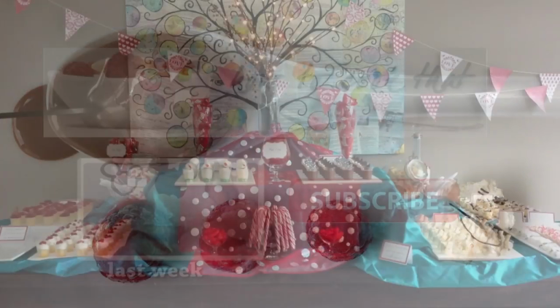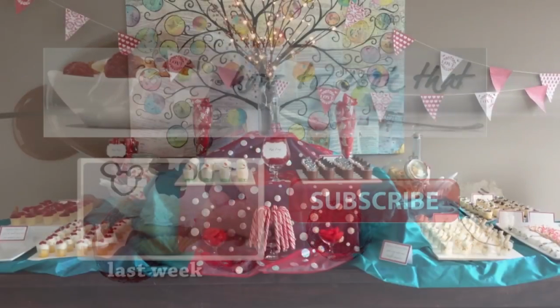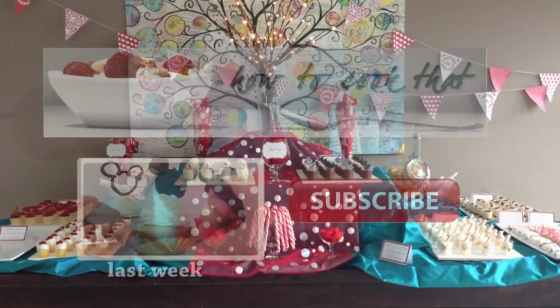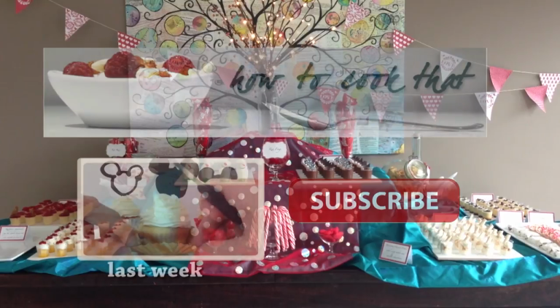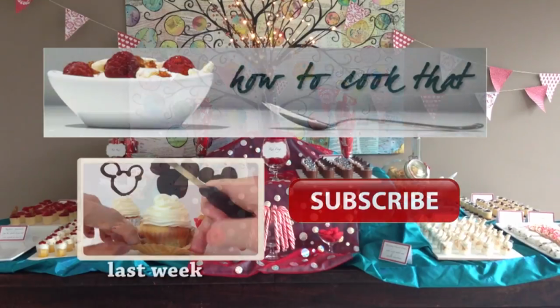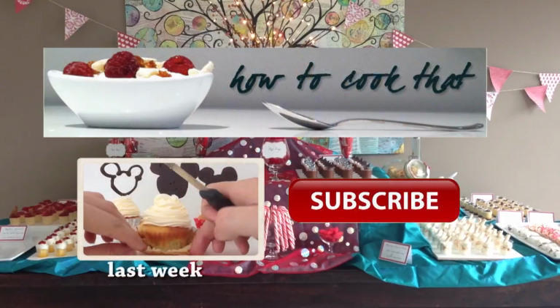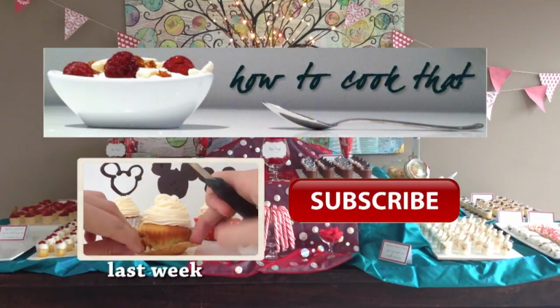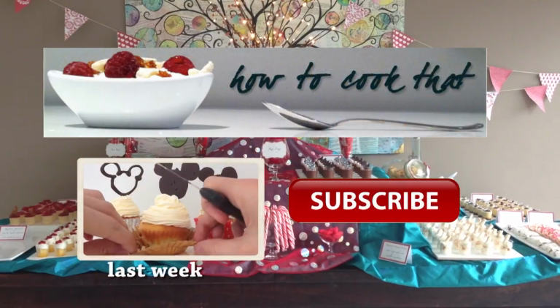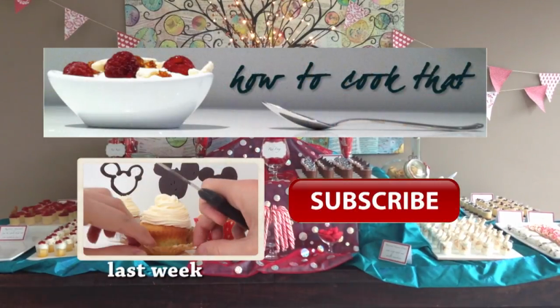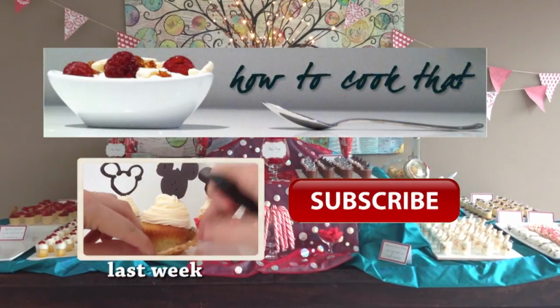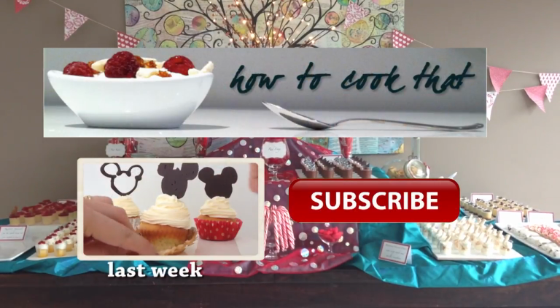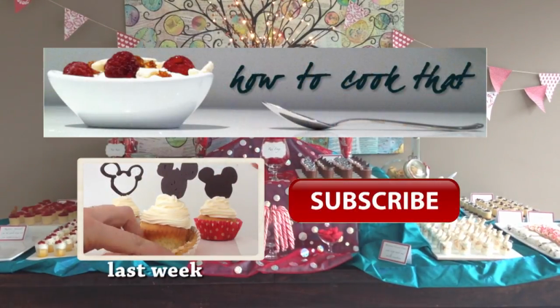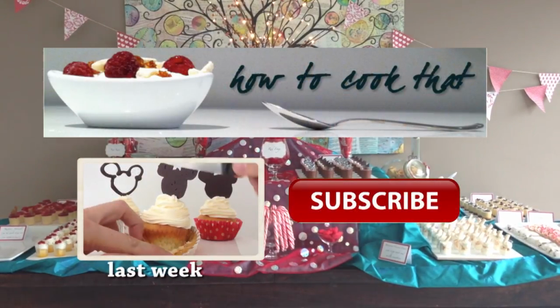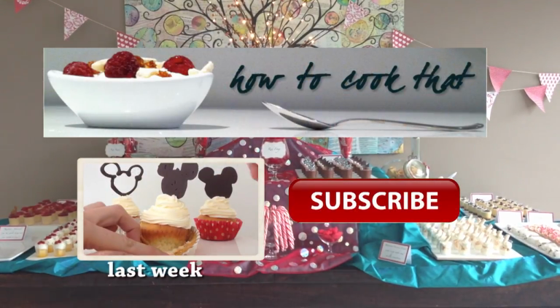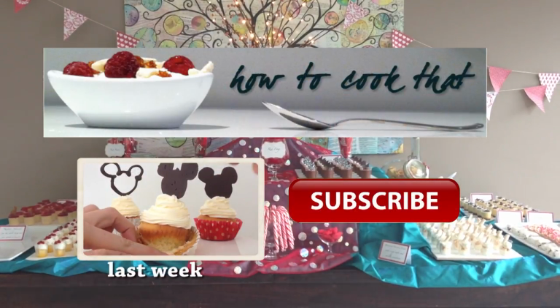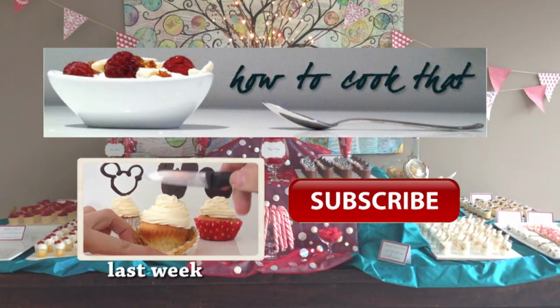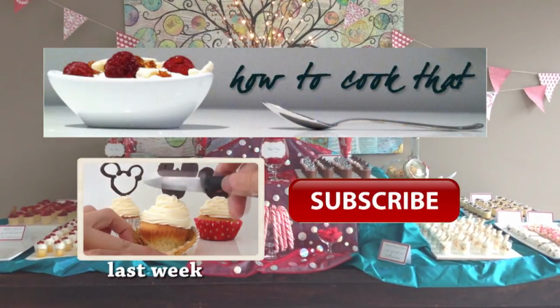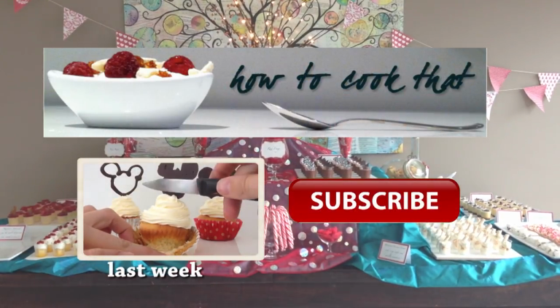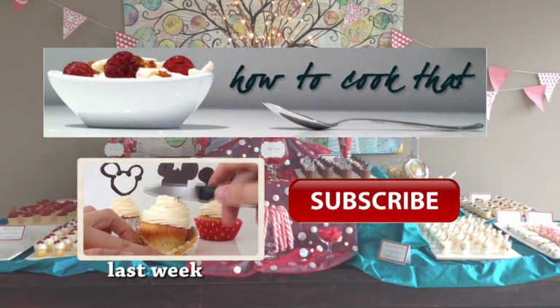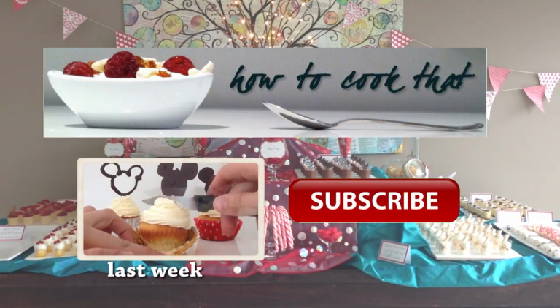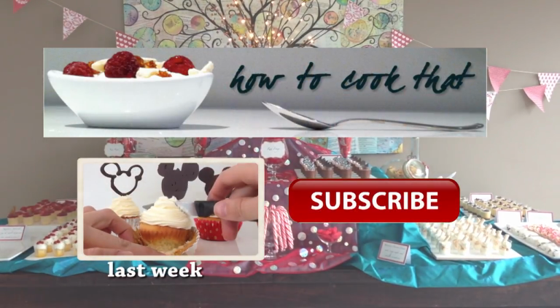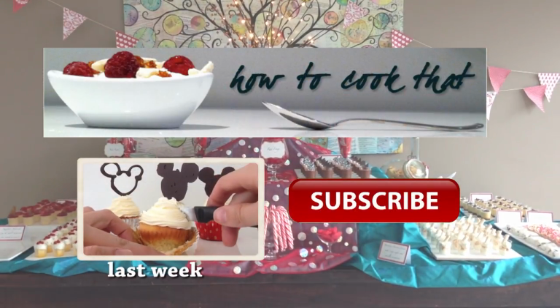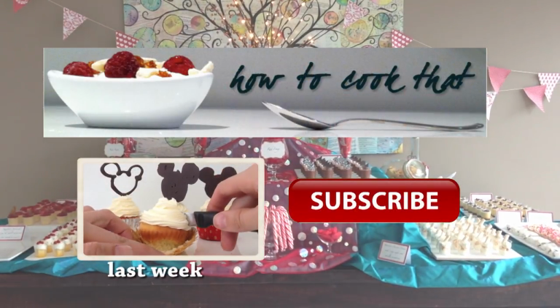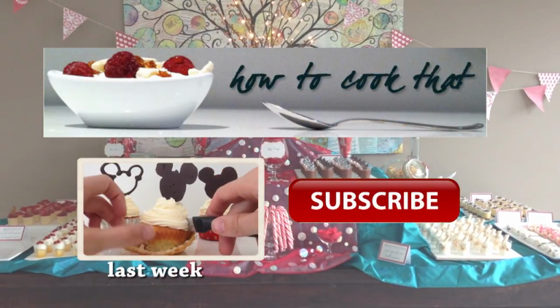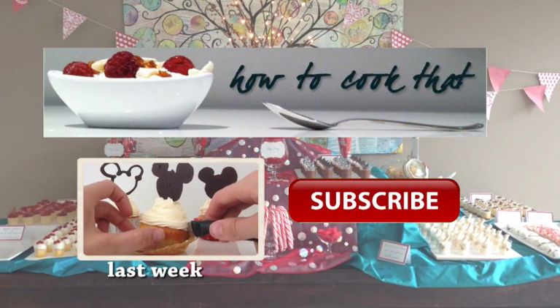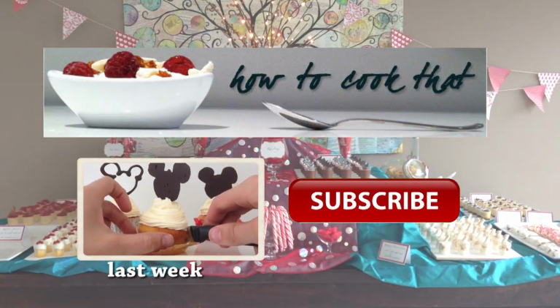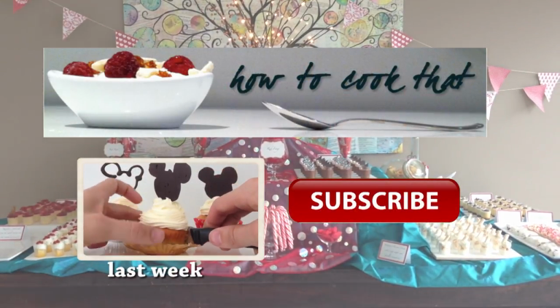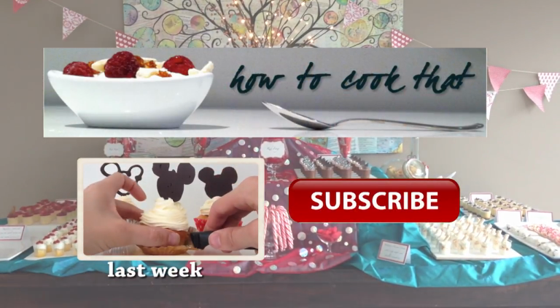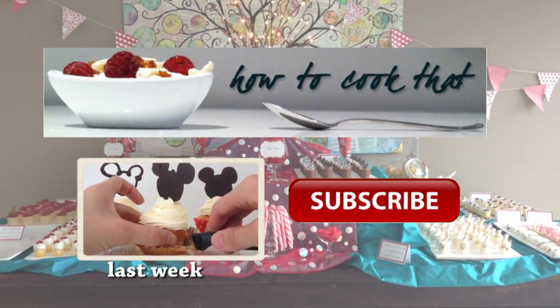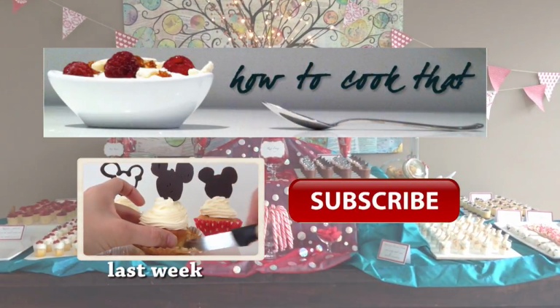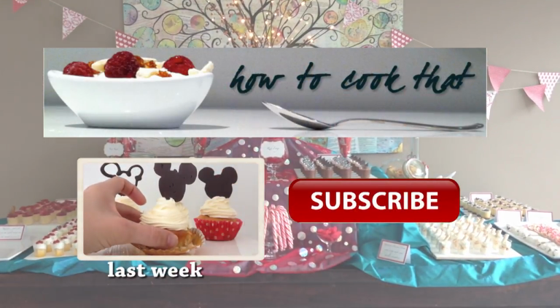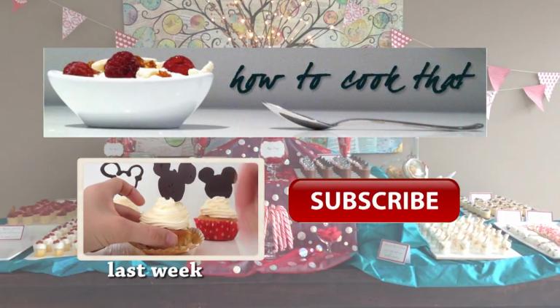Make sure you subscribe to How To Cook That — there's a new video every week. Have a great day!